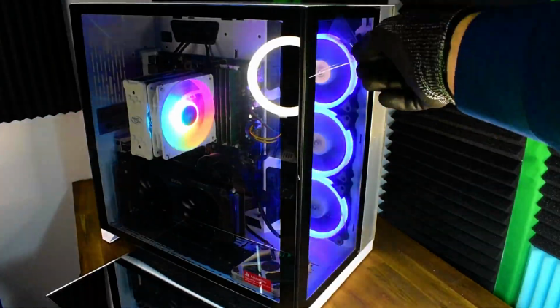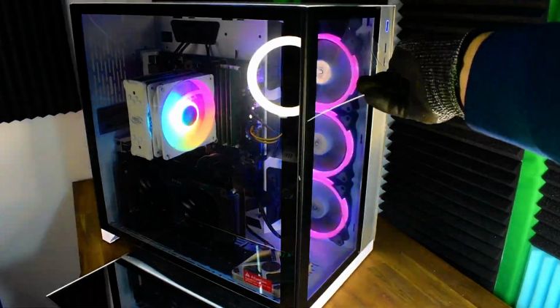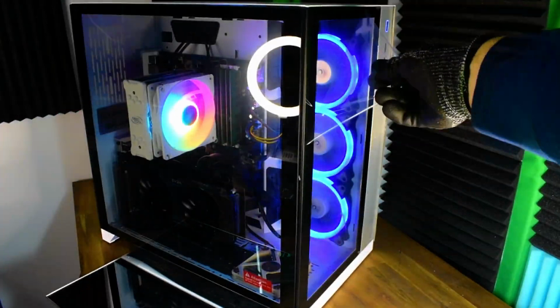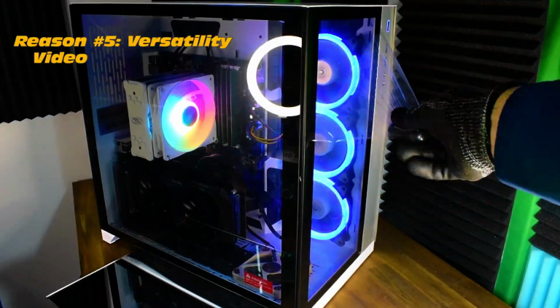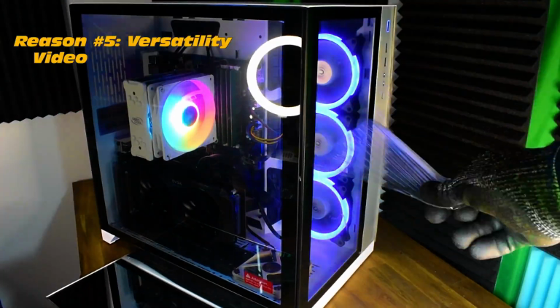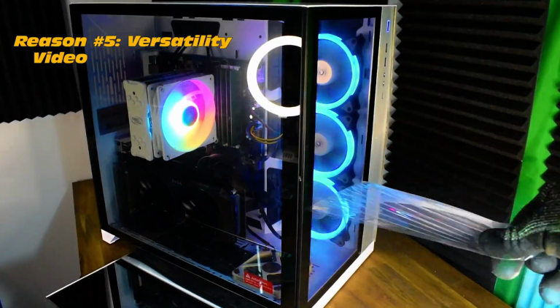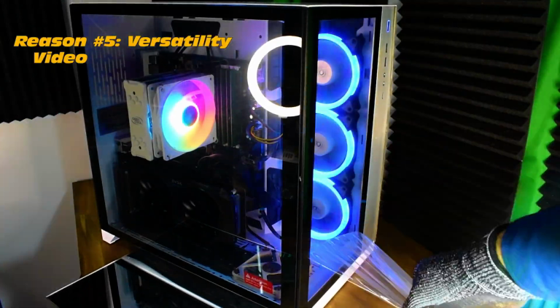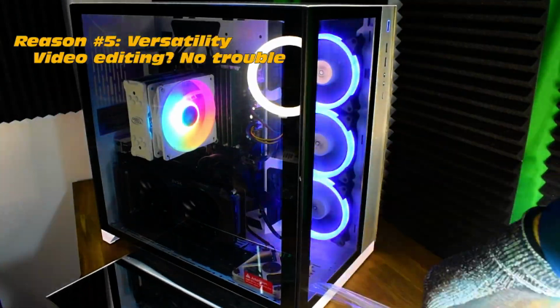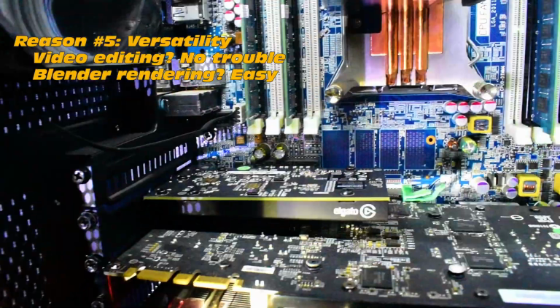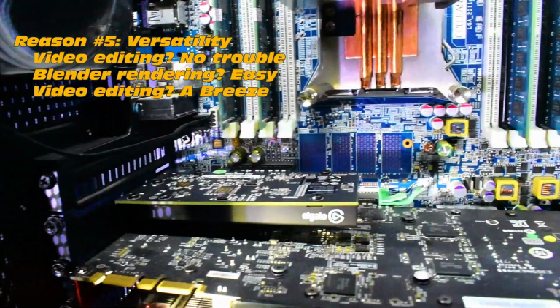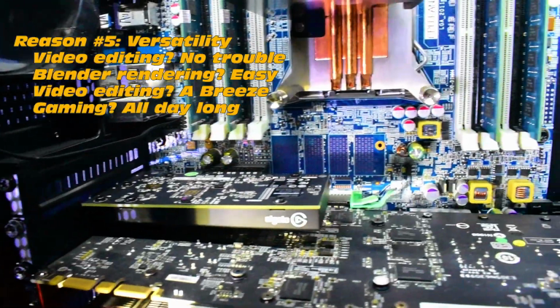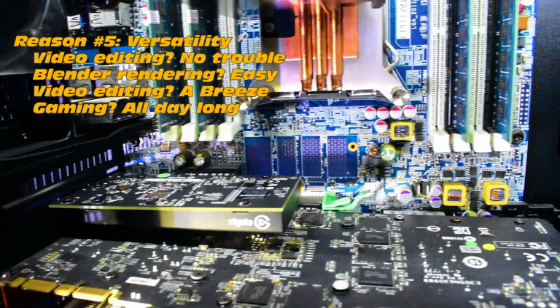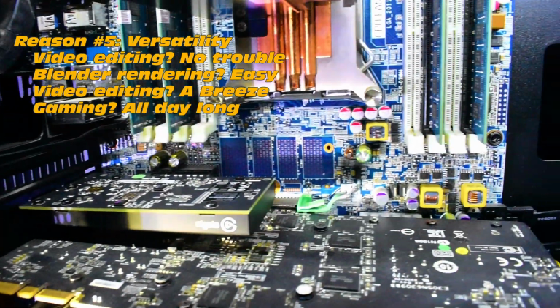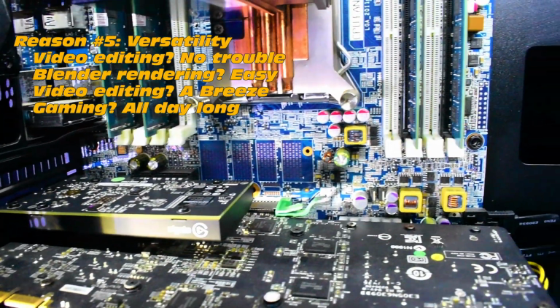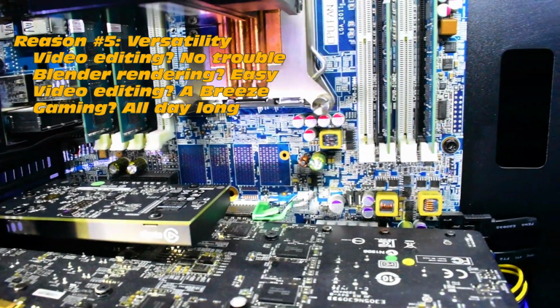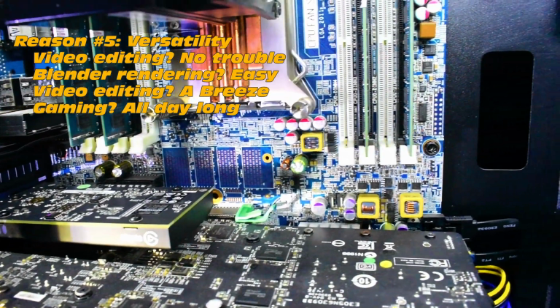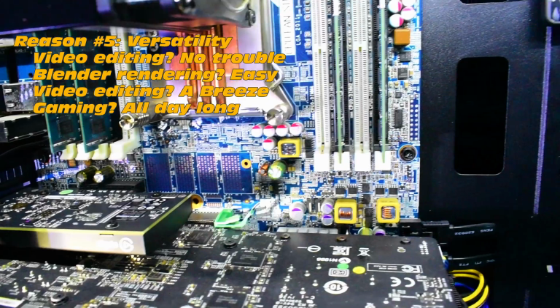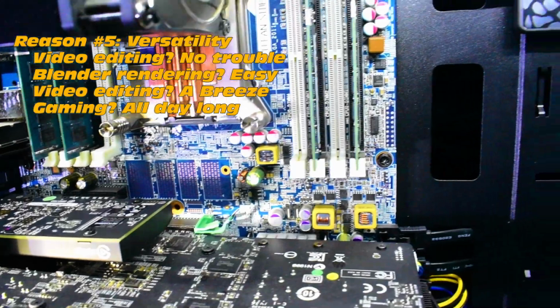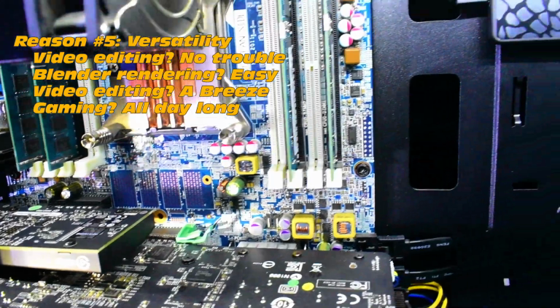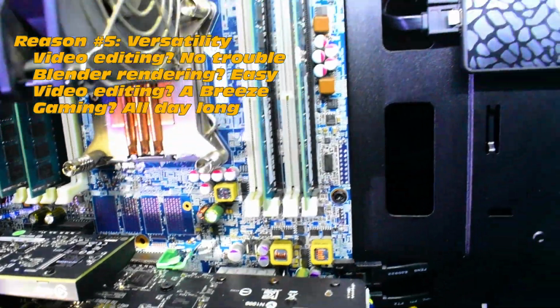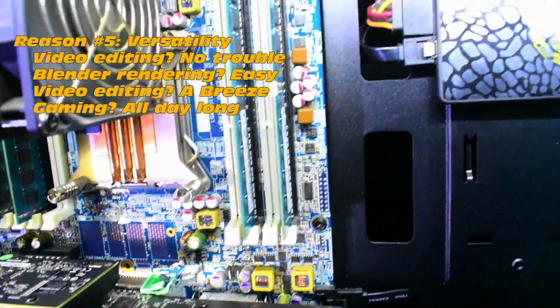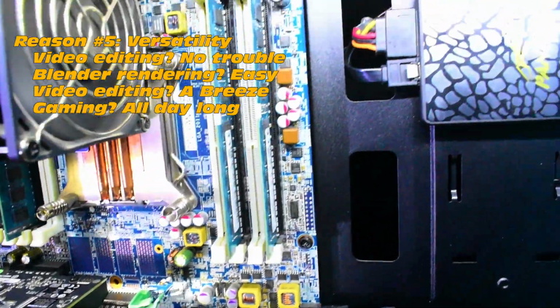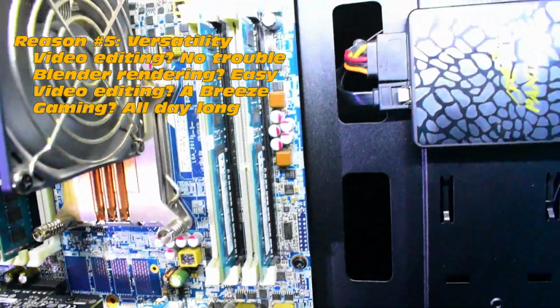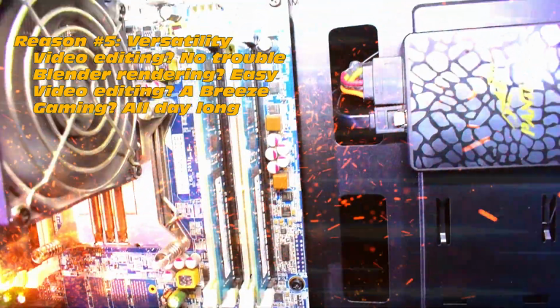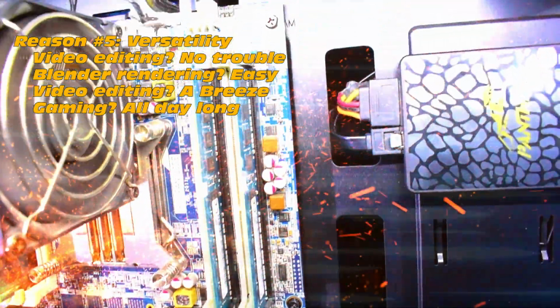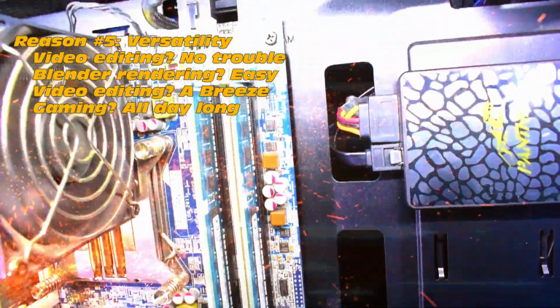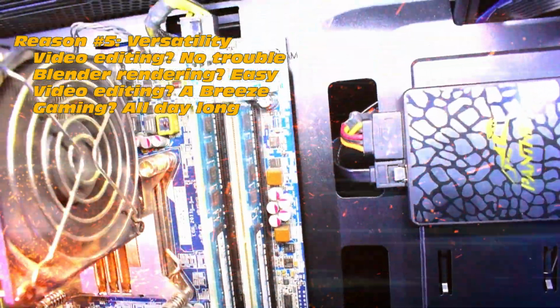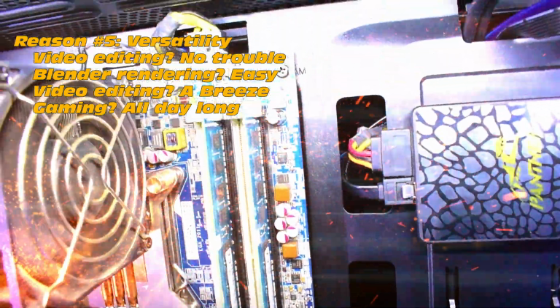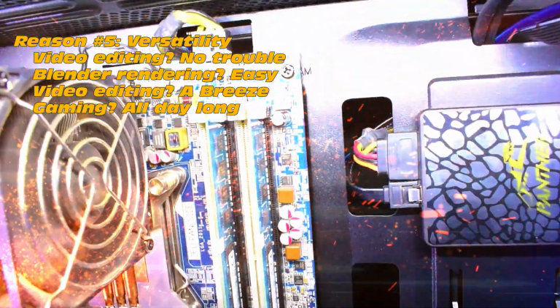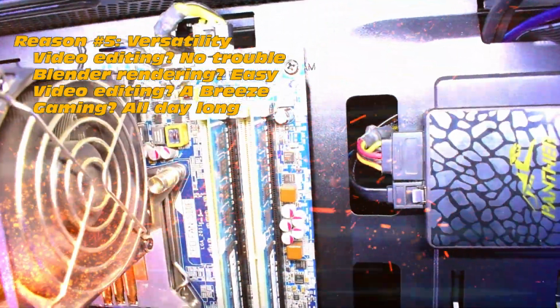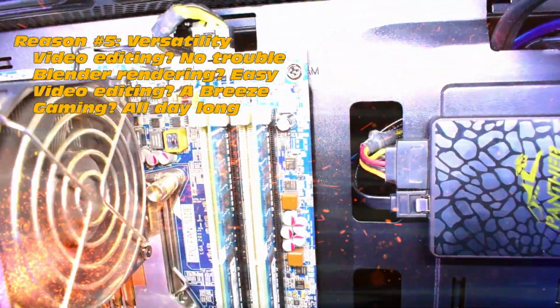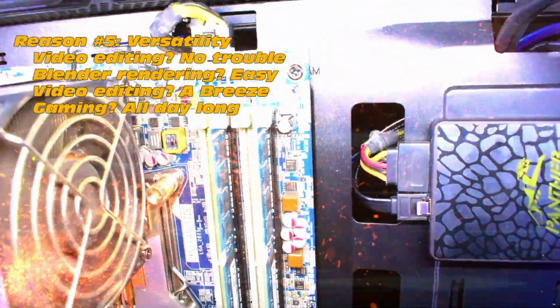Number five: versatility. Video editing — no trouble. Blender rendering — easy. Gaming — a breeze.